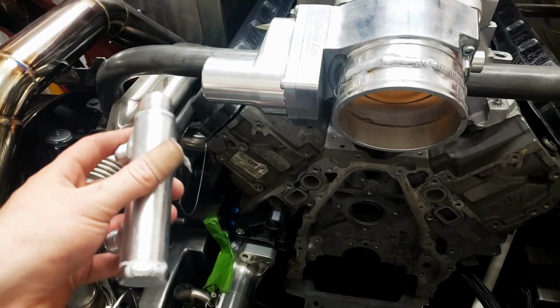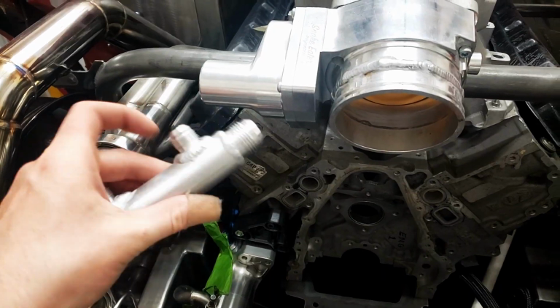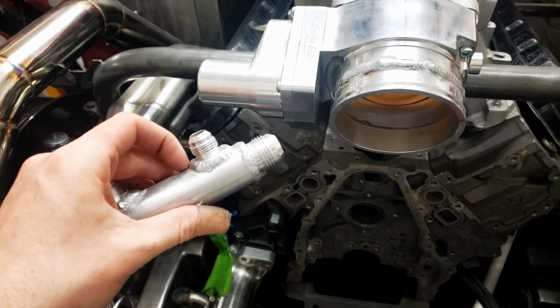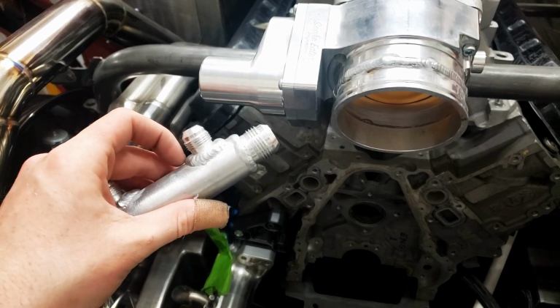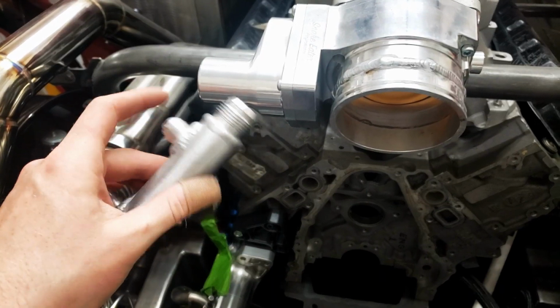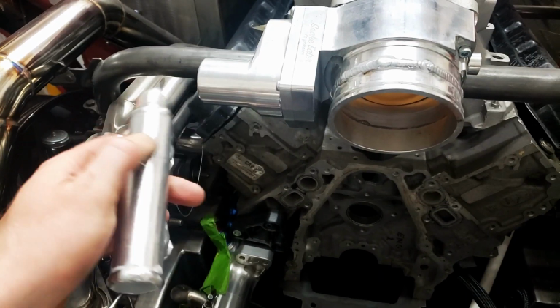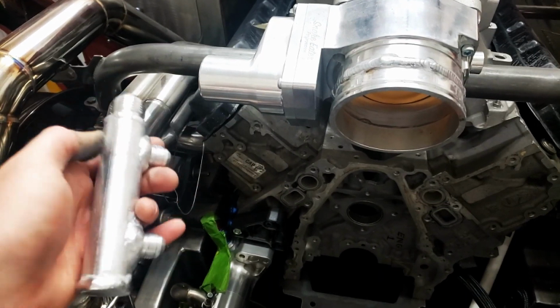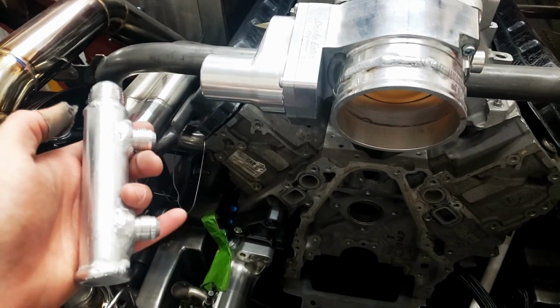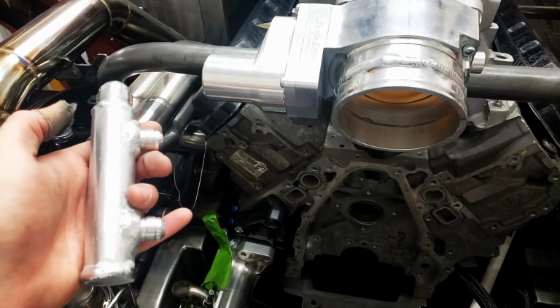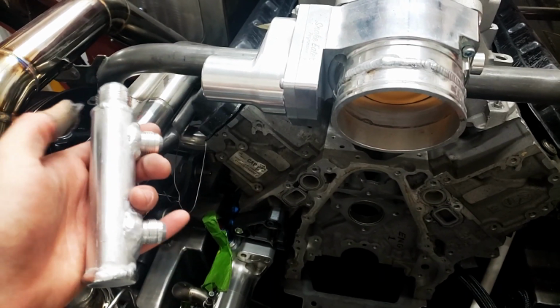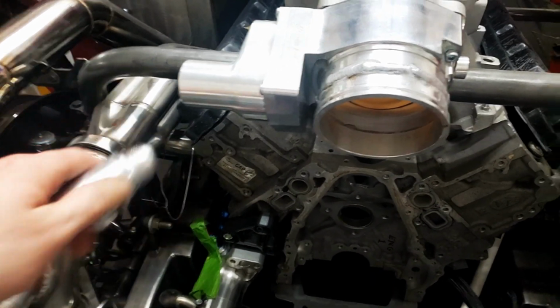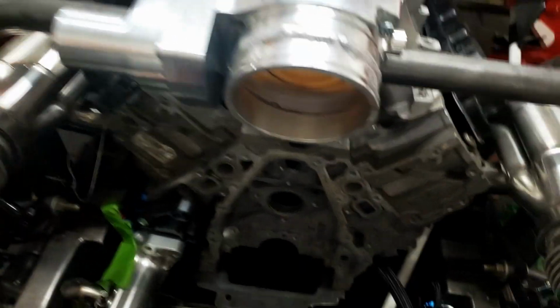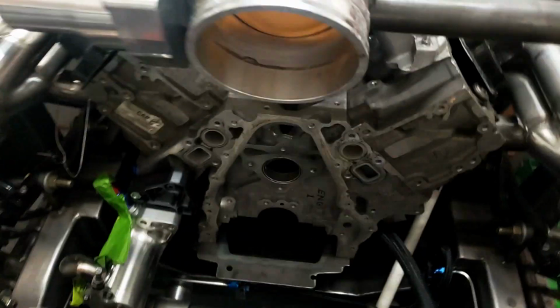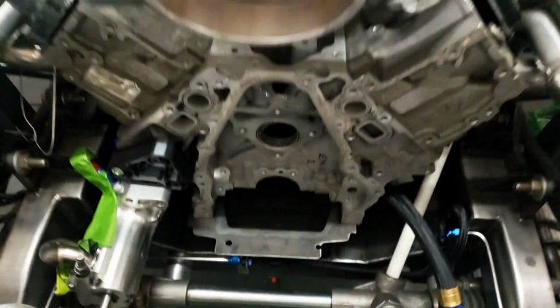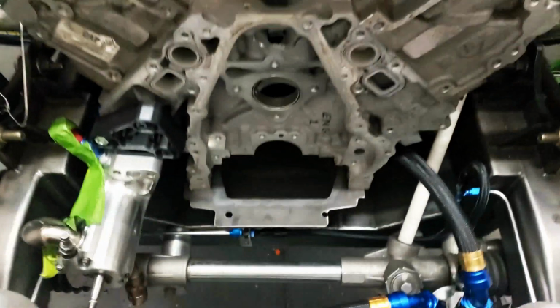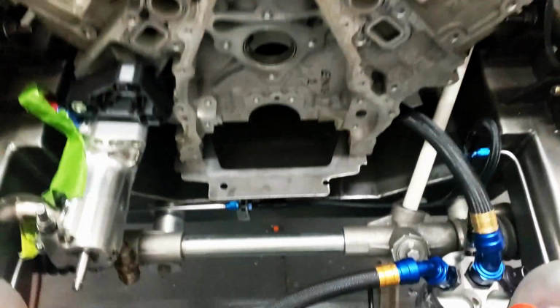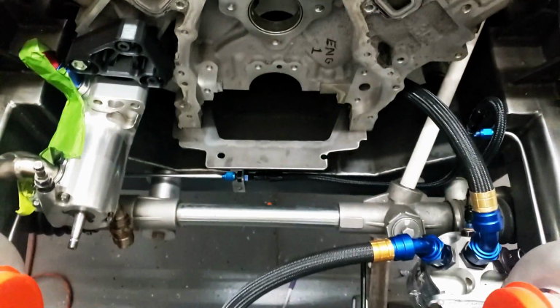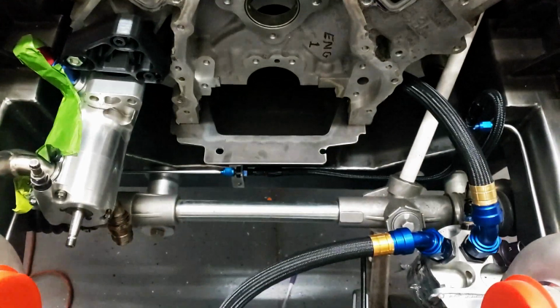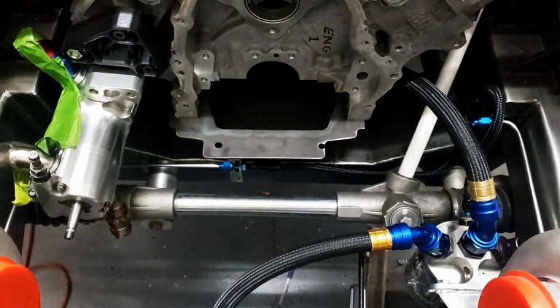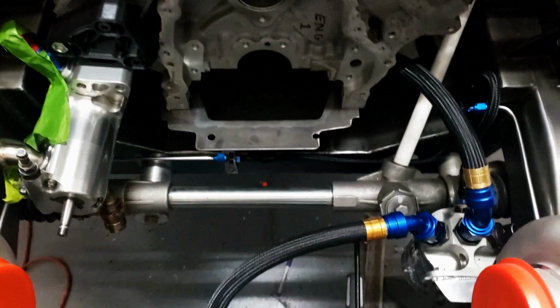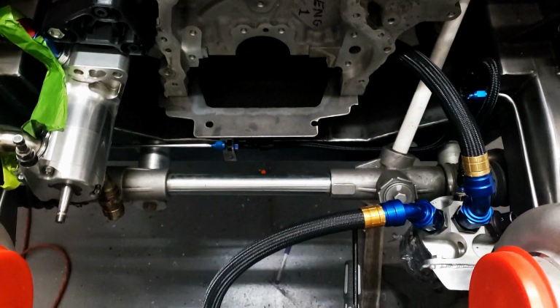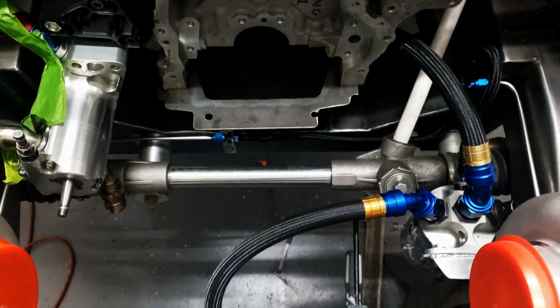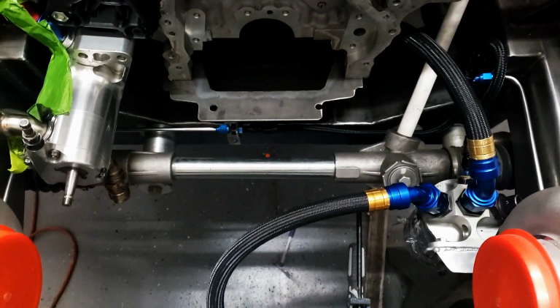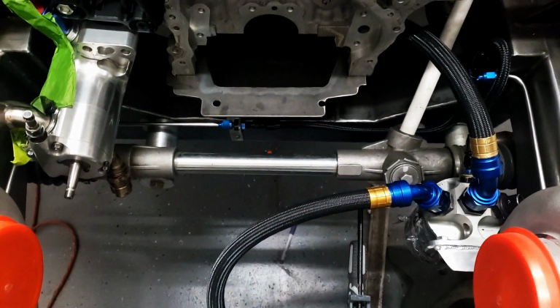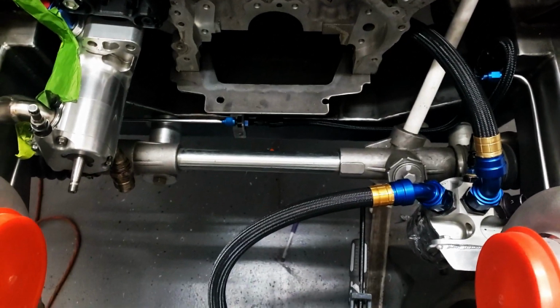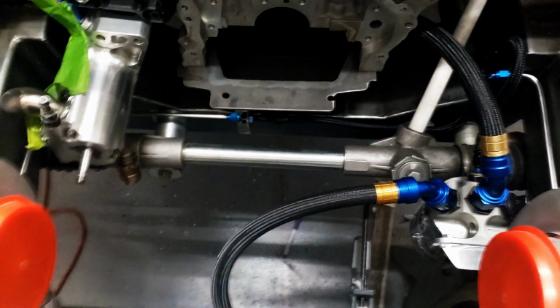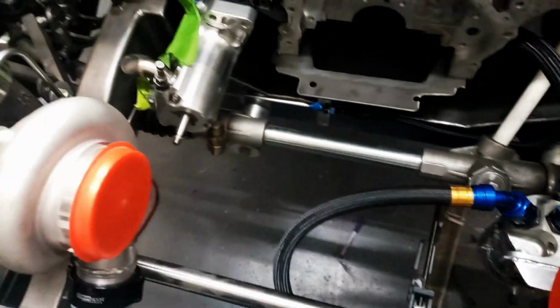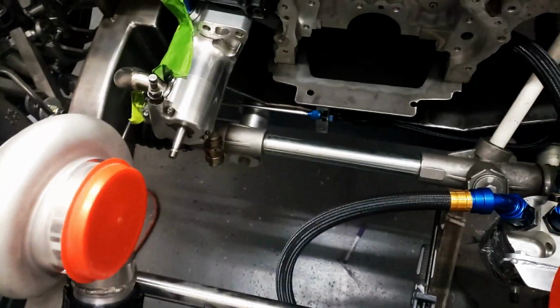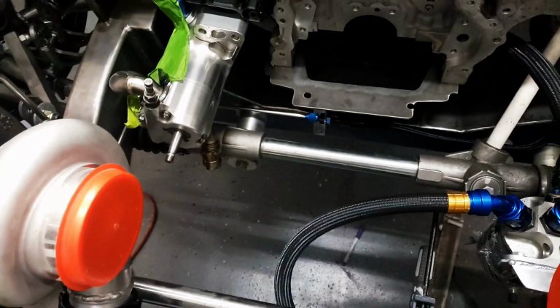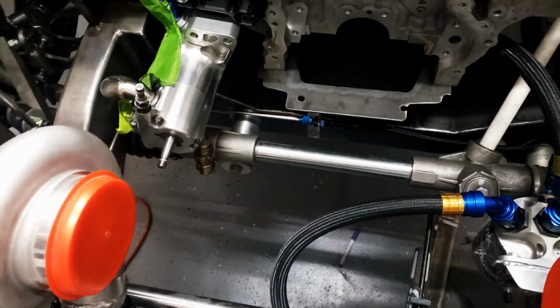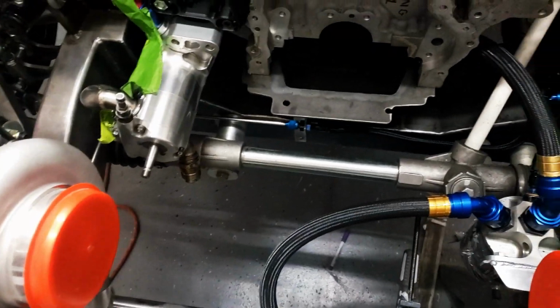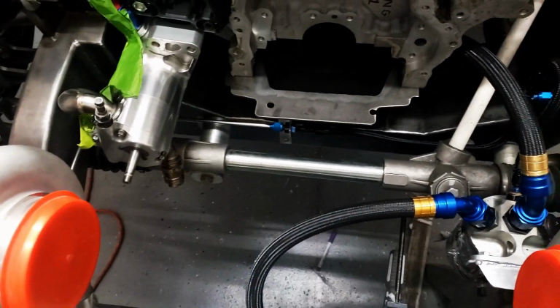I got this little manifold welded up and ready to go. We're going to go ahead and place it down here and start running these lines on it.